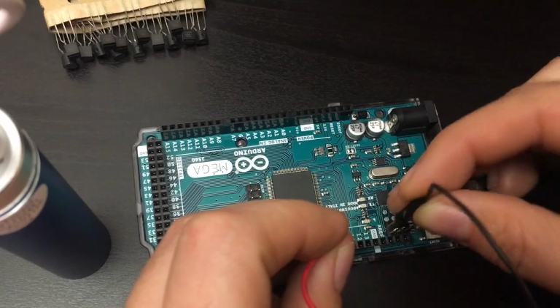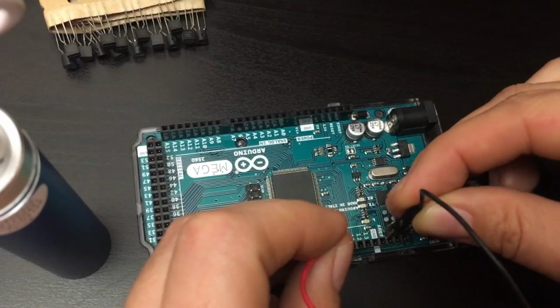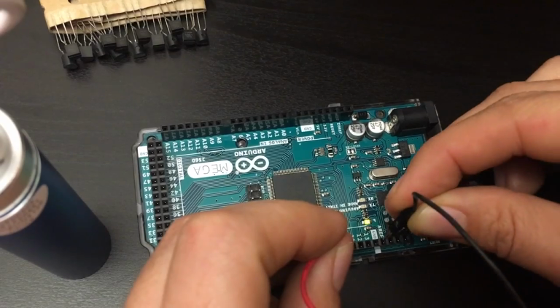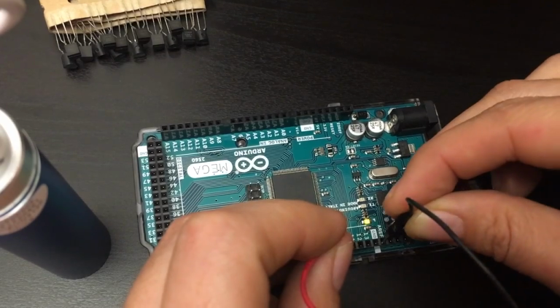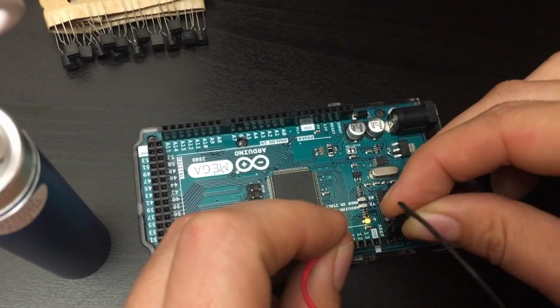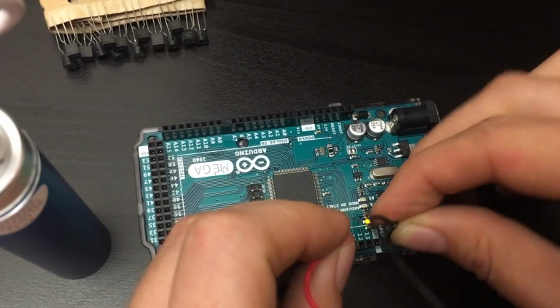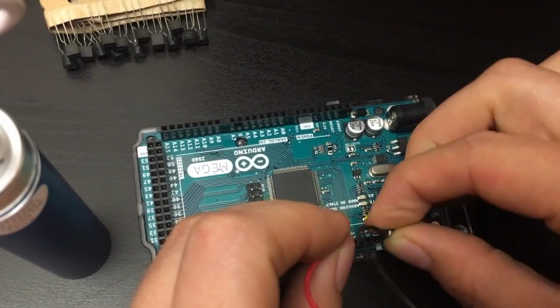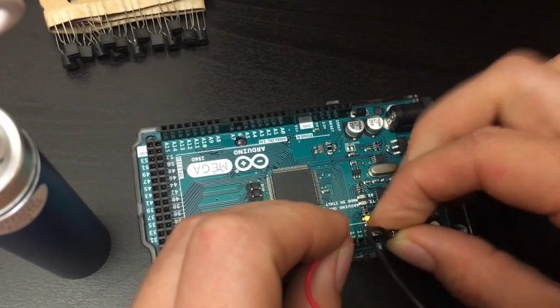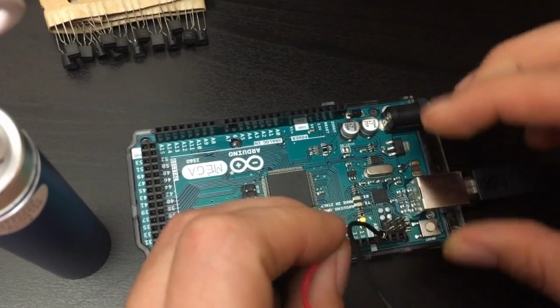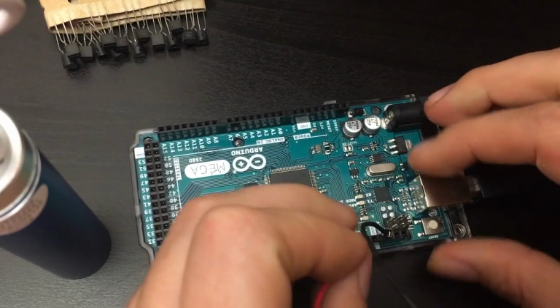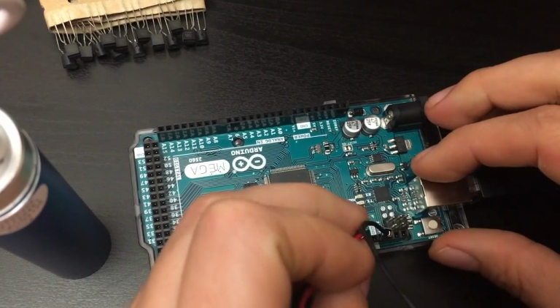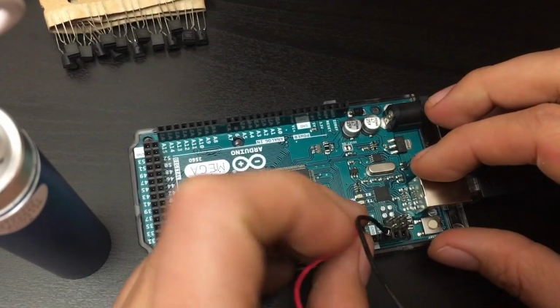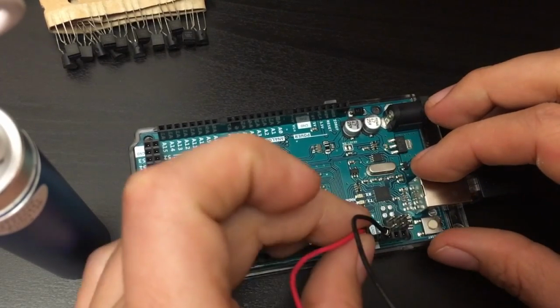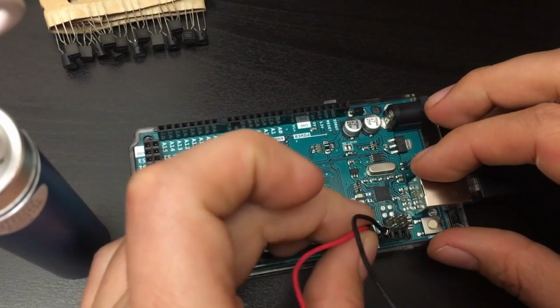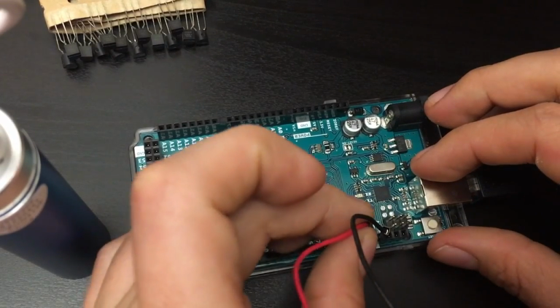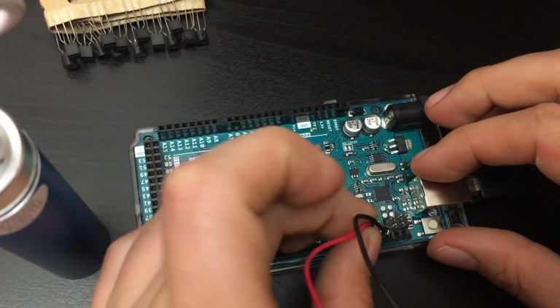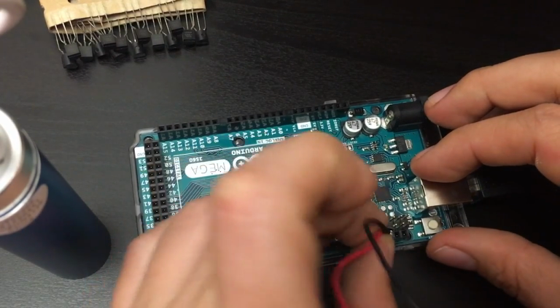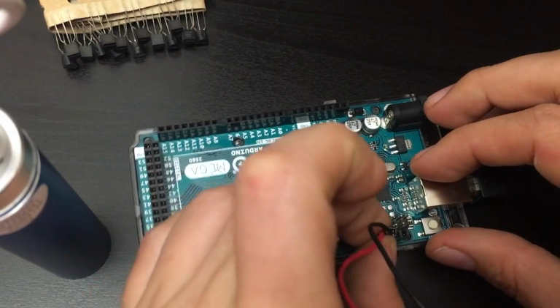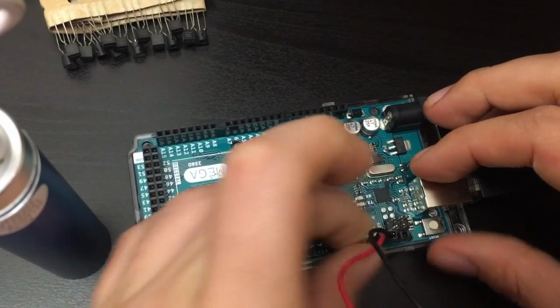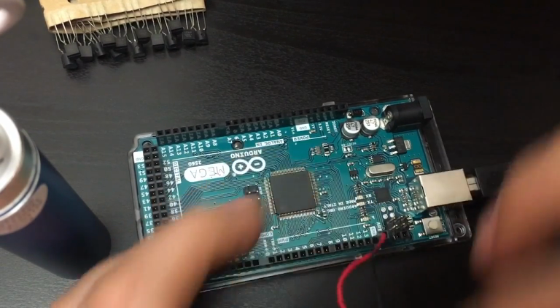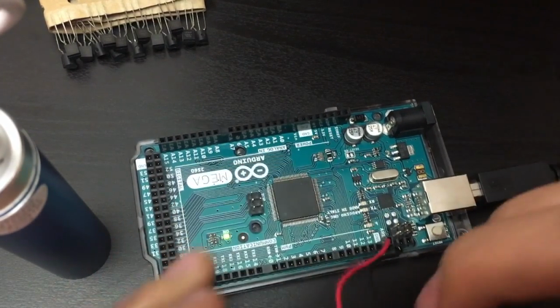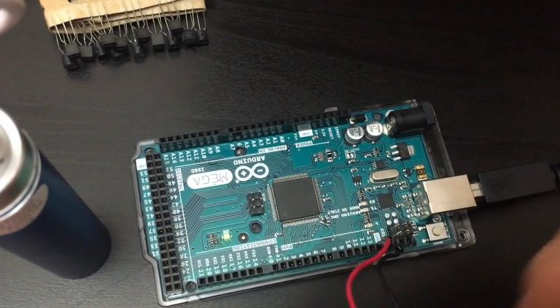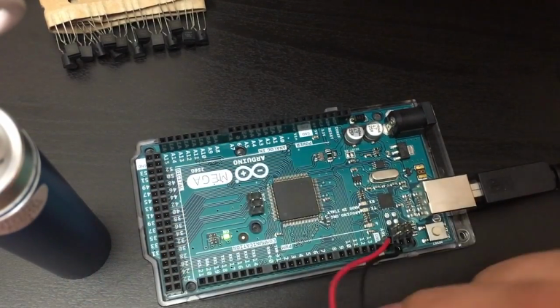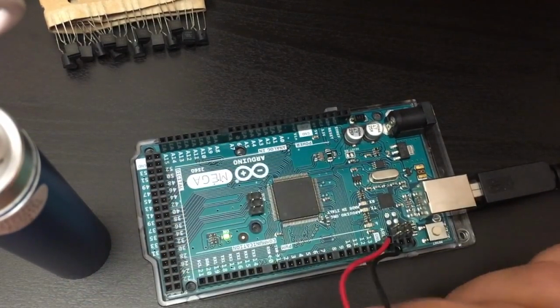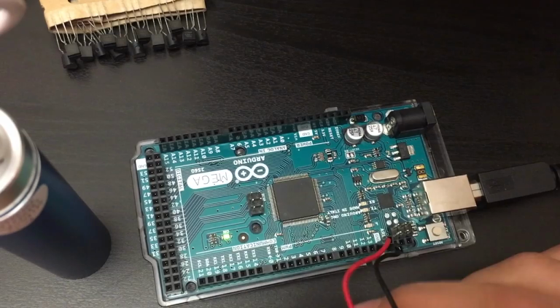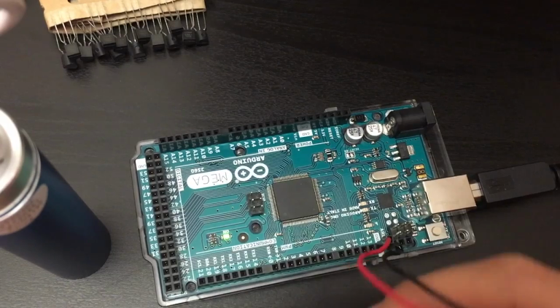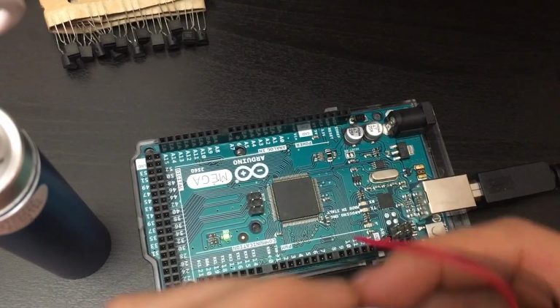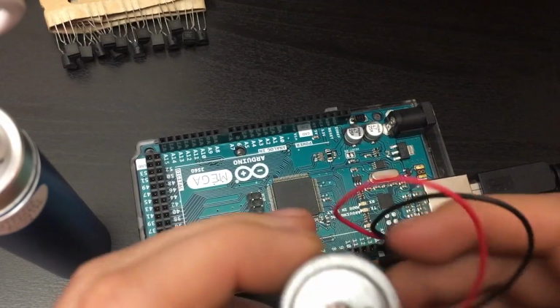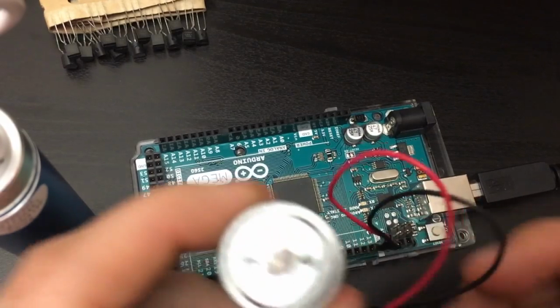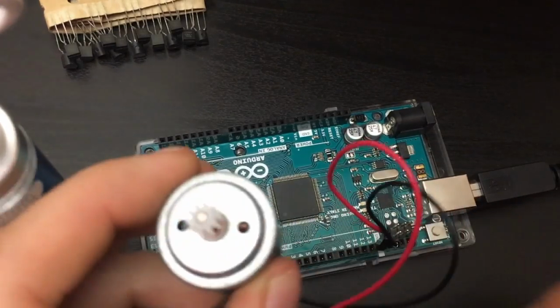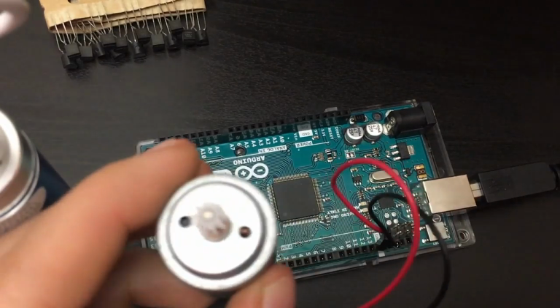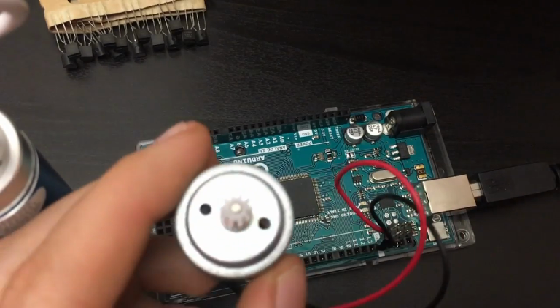If I plug it directly into pin 13 and ground, it can get there, but it needs a little assistance.